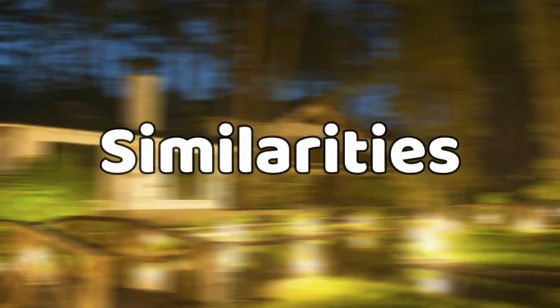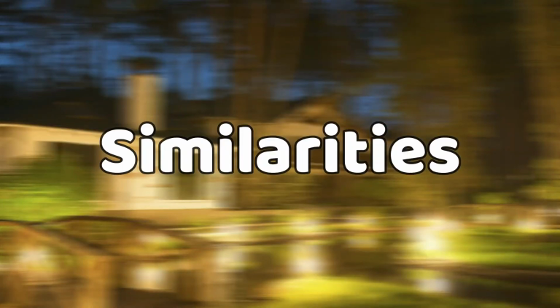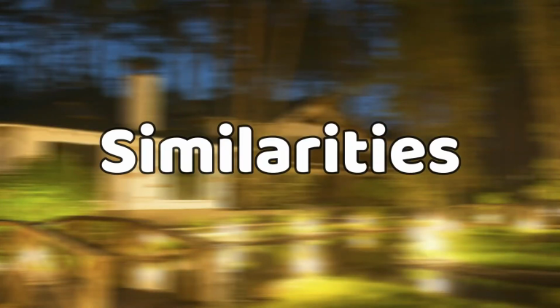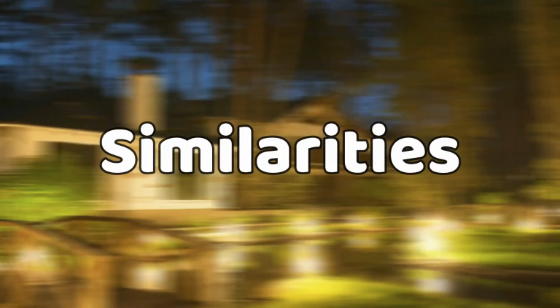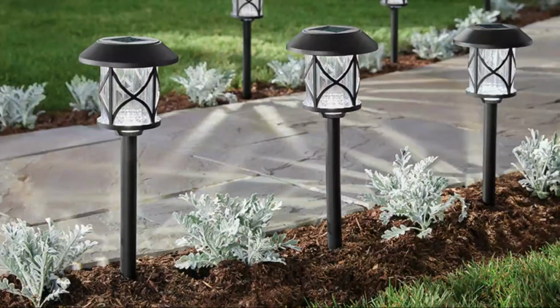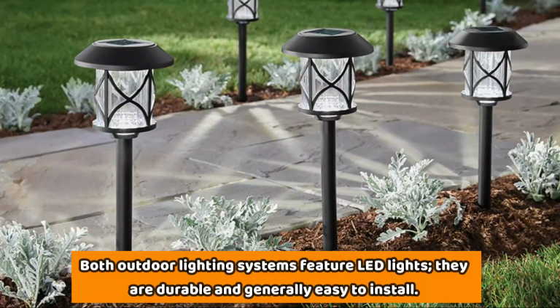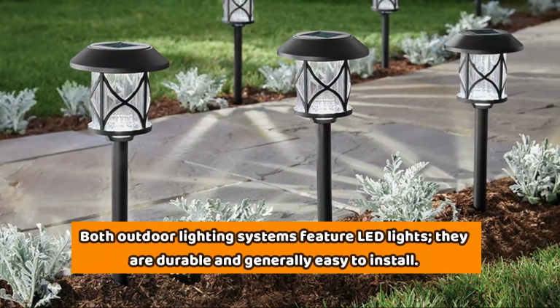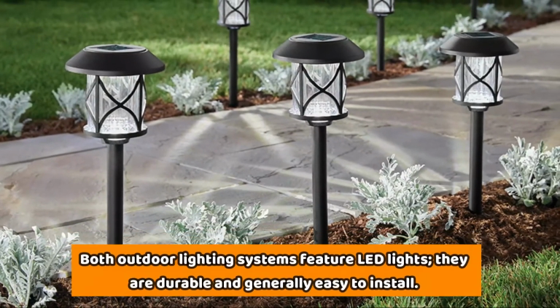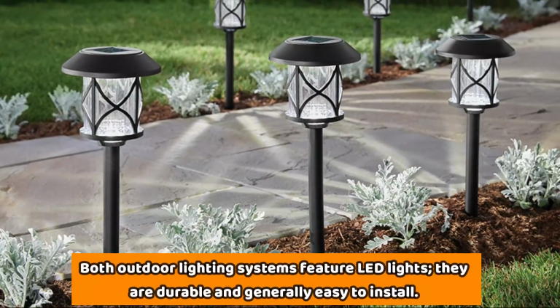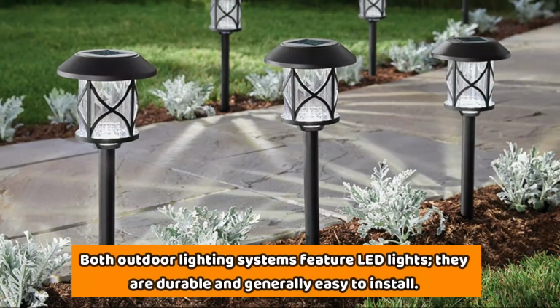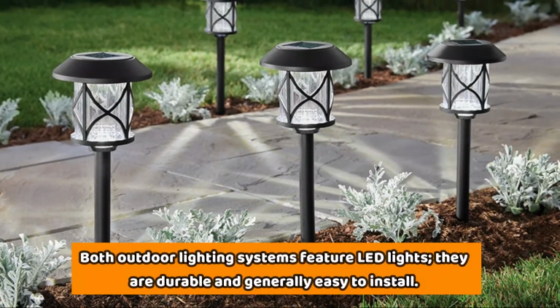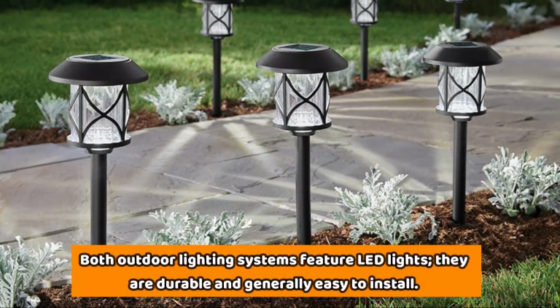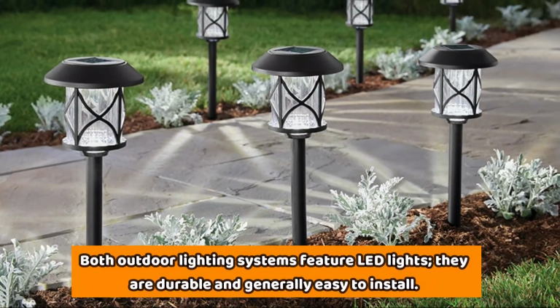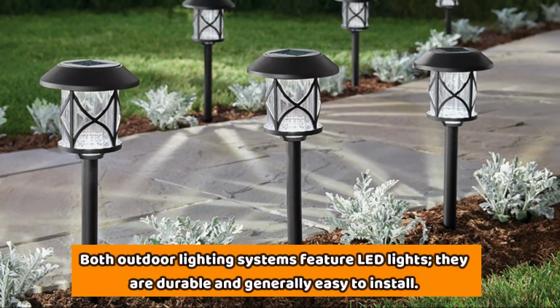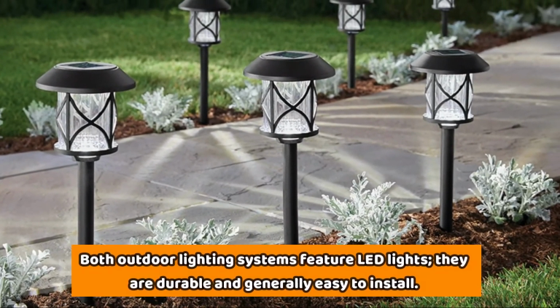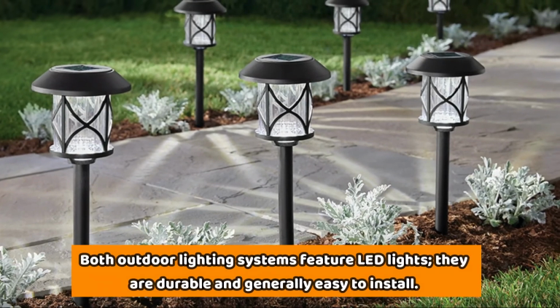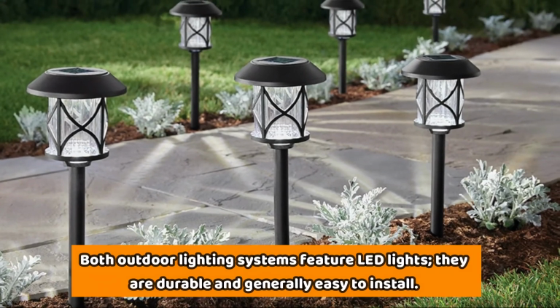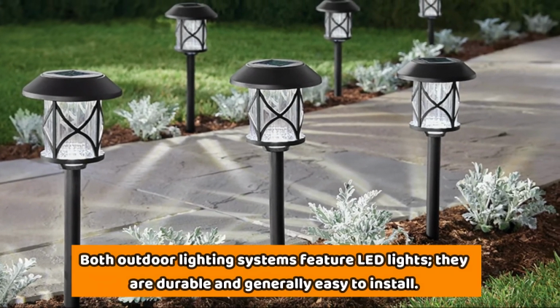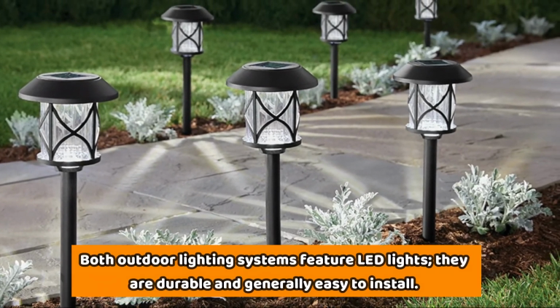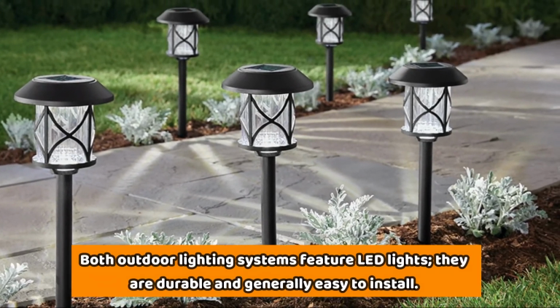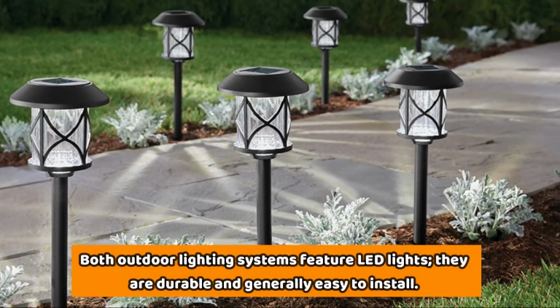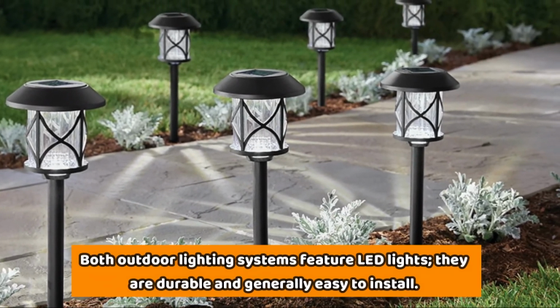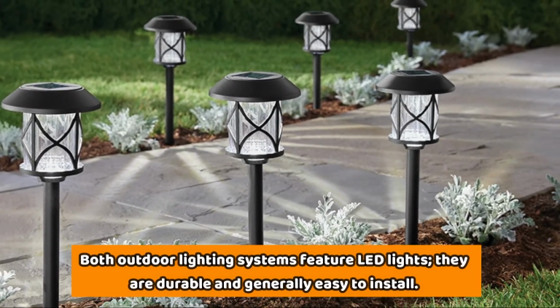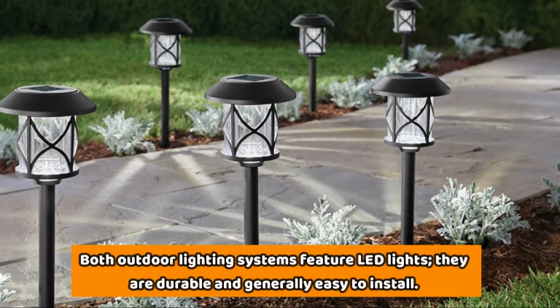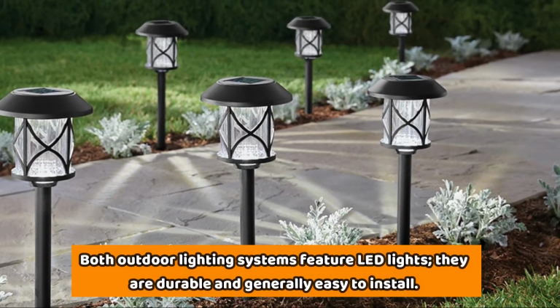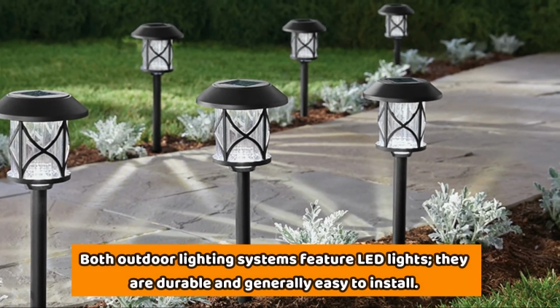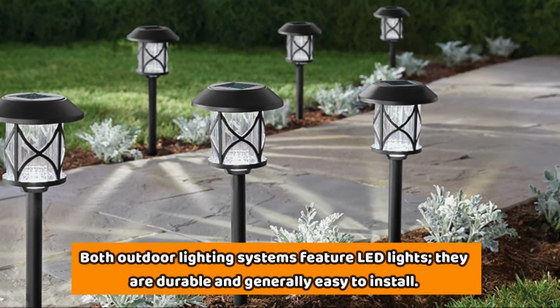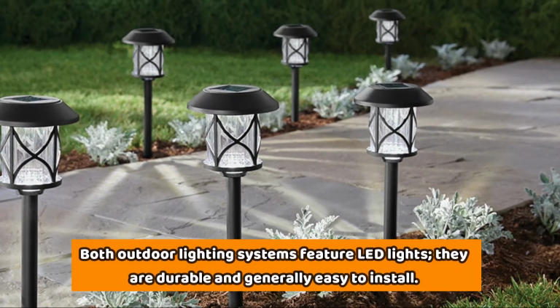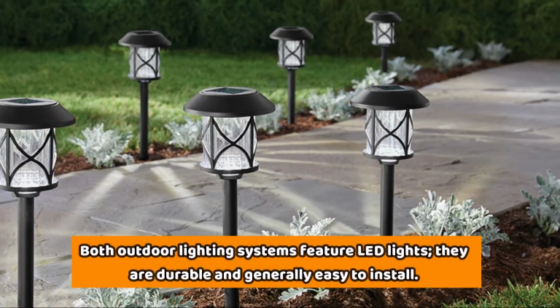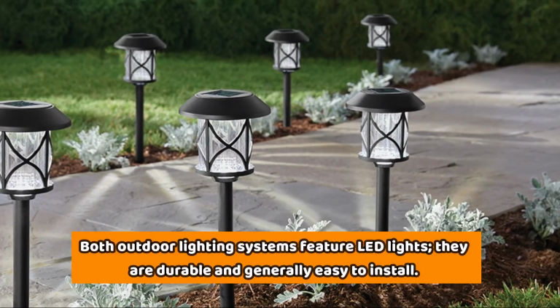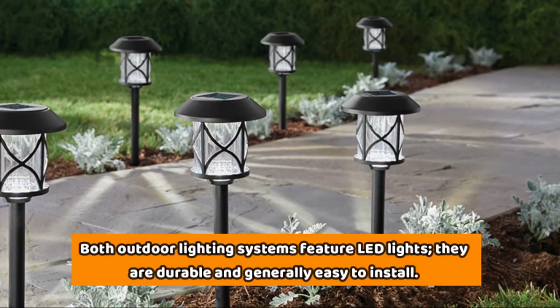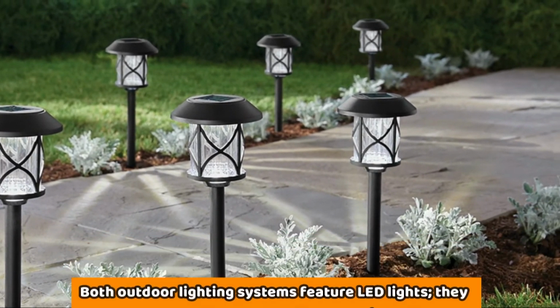Both outdoor lighting systems feature LED lights that are durable and generally easy to install.